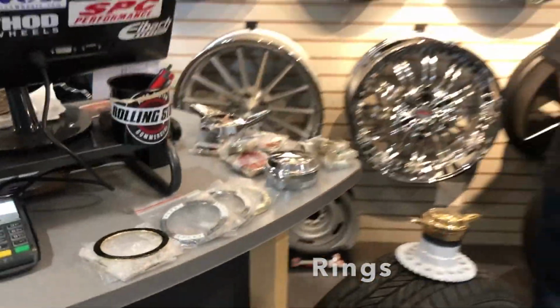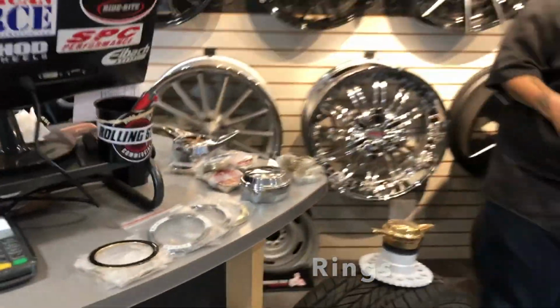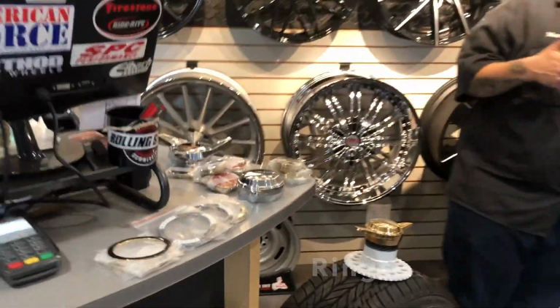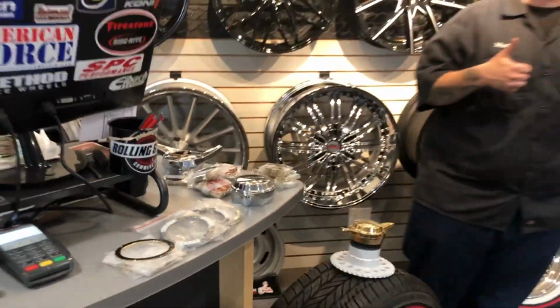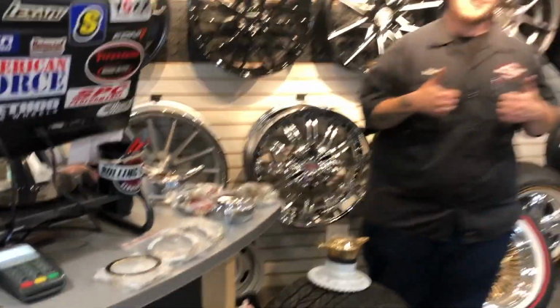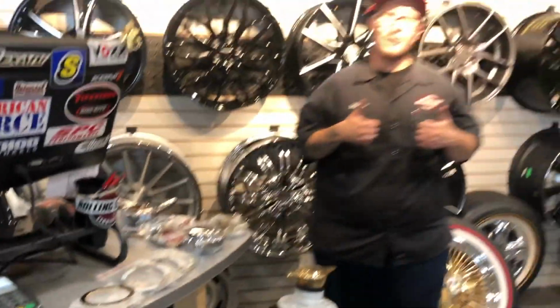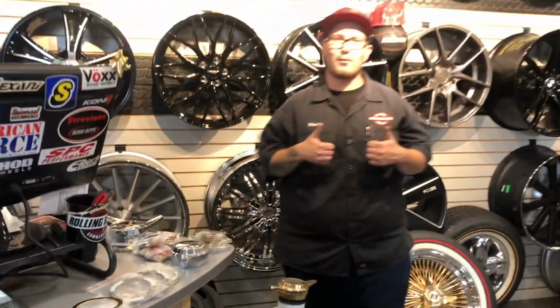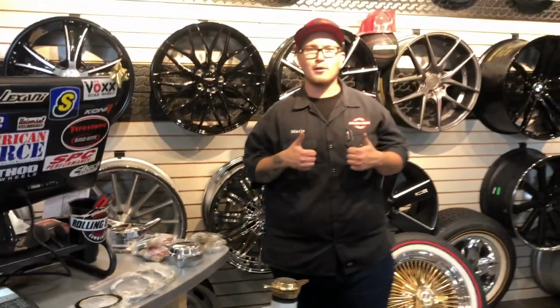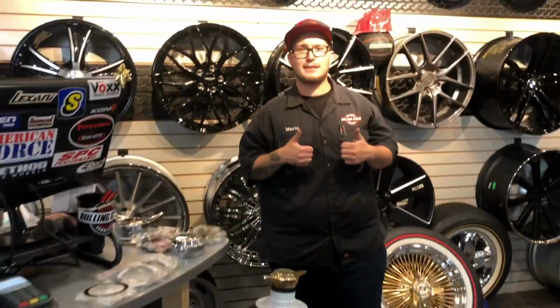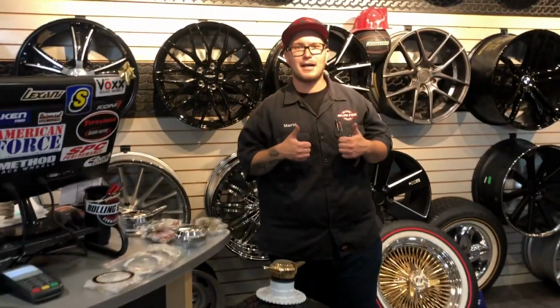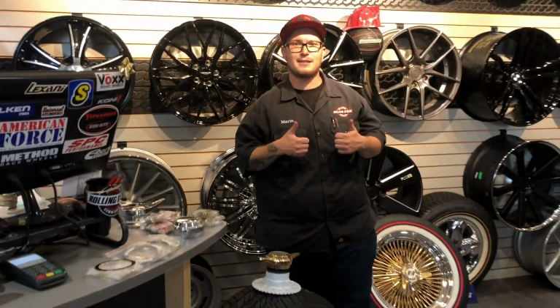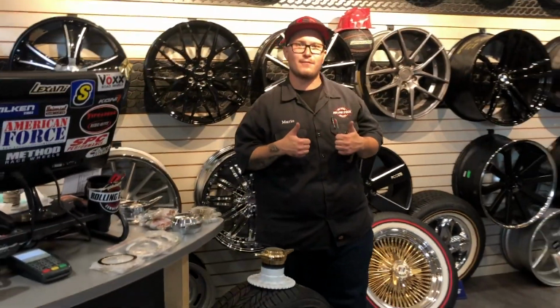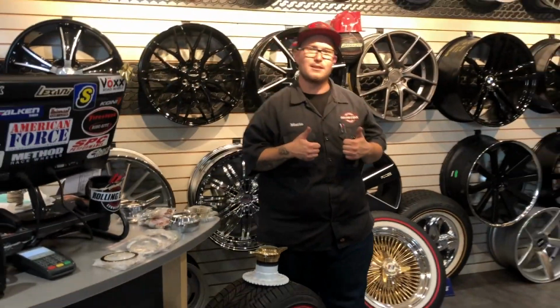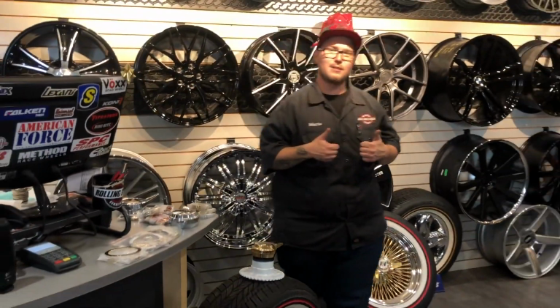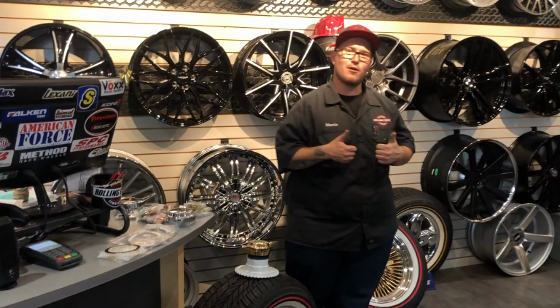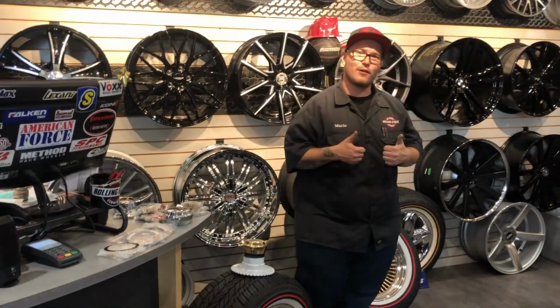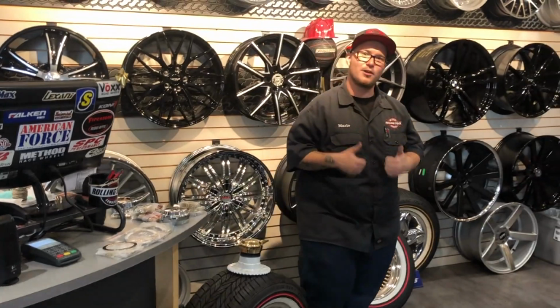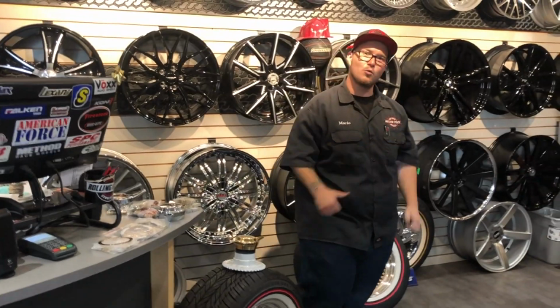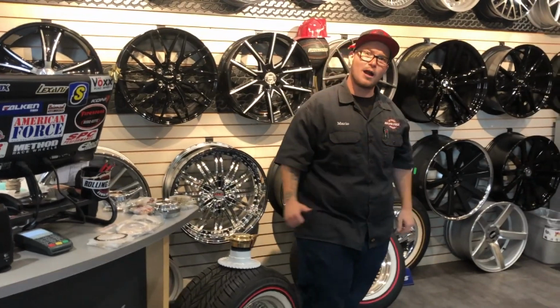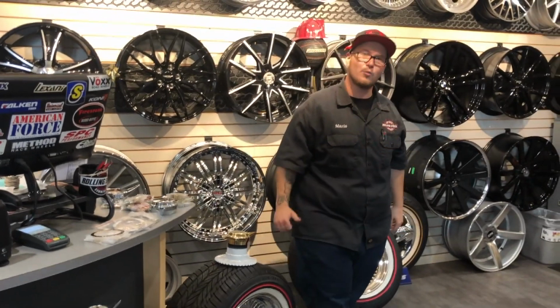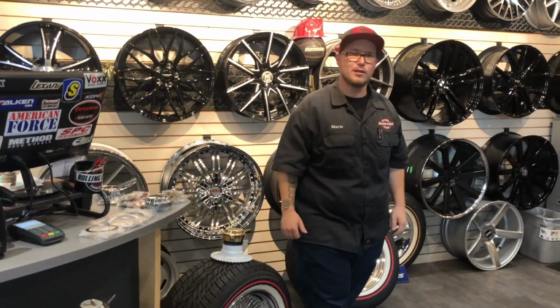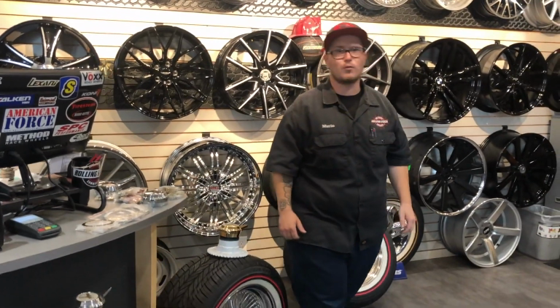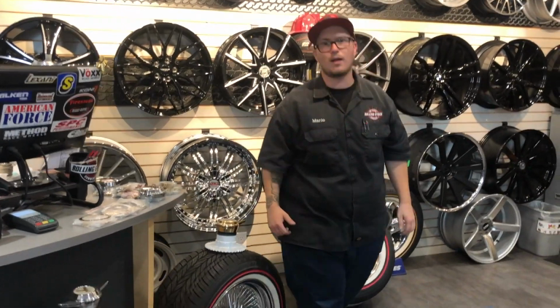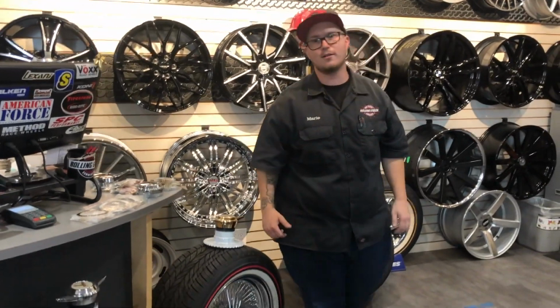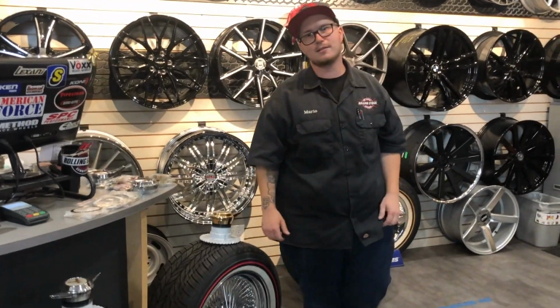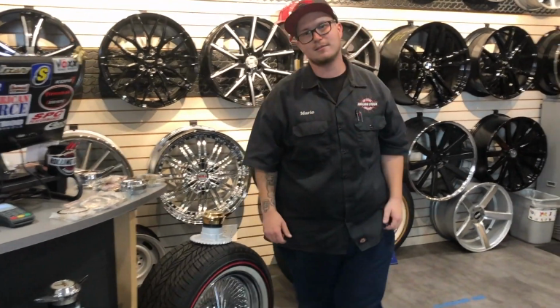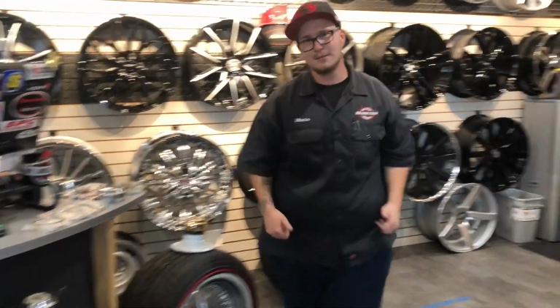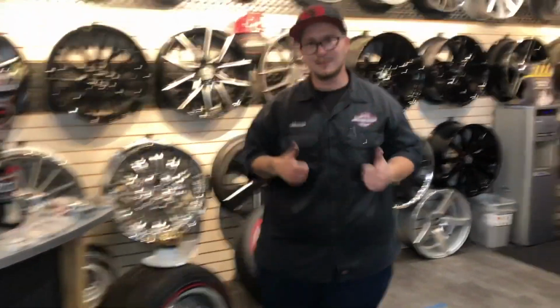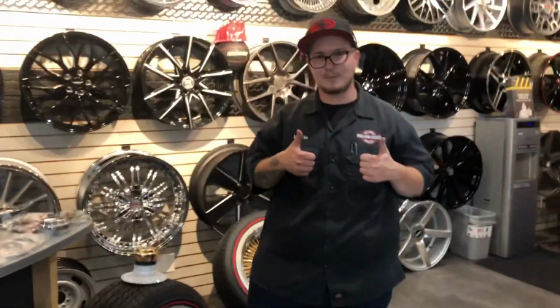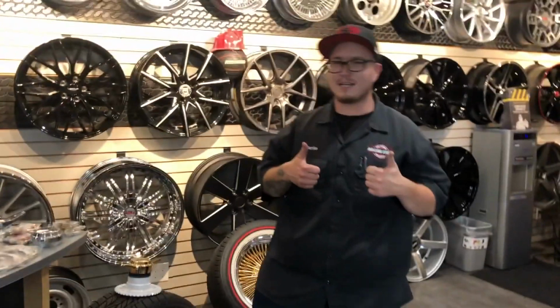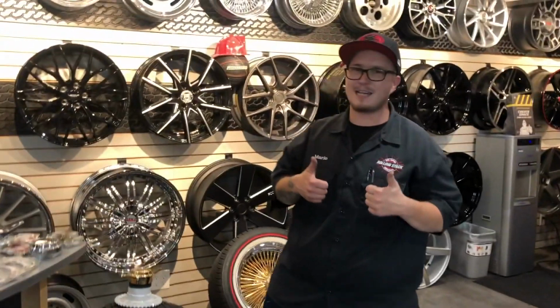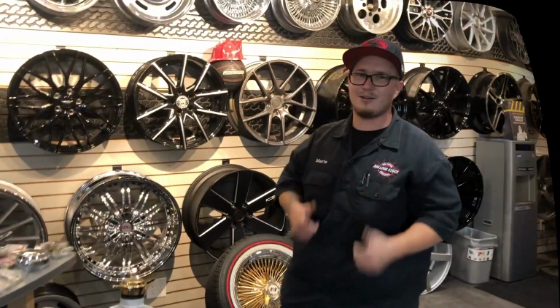Check us out here at Rolling Stock in San Francisco for any of your wire wheel inquiries.